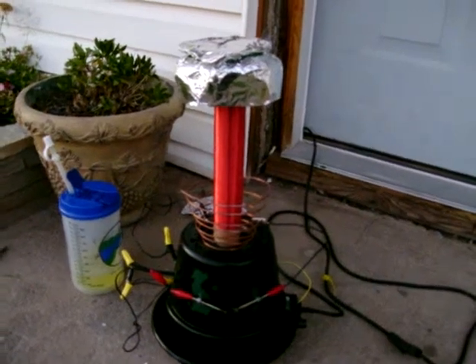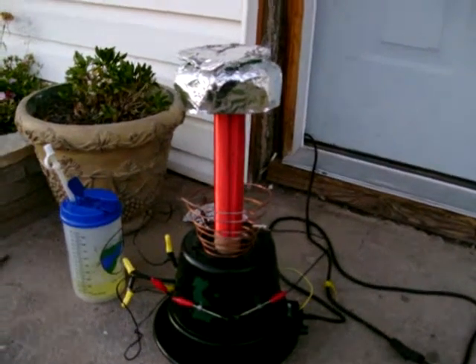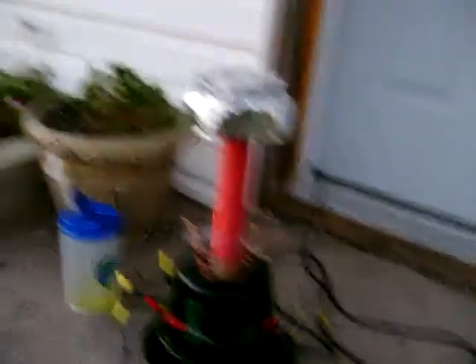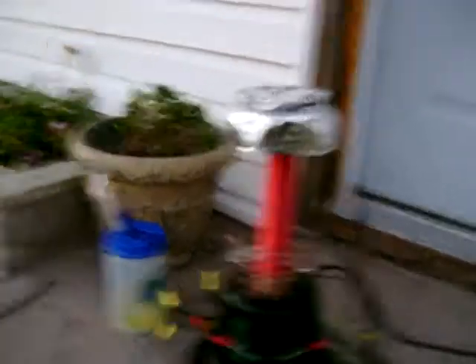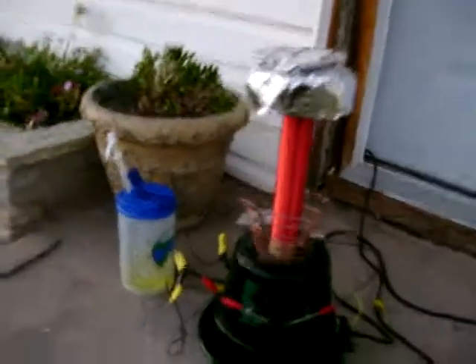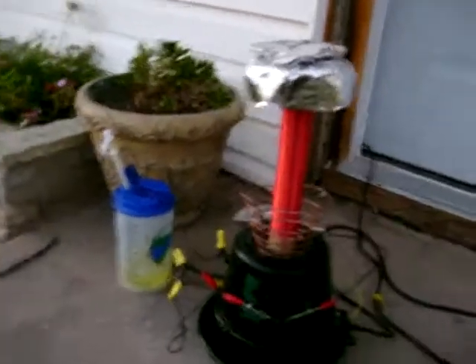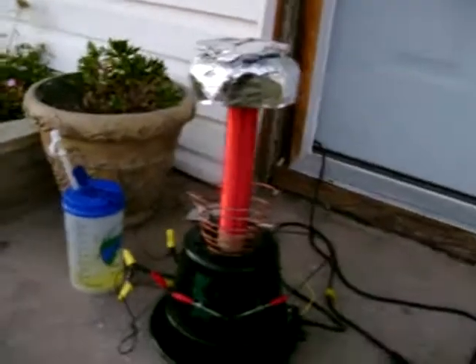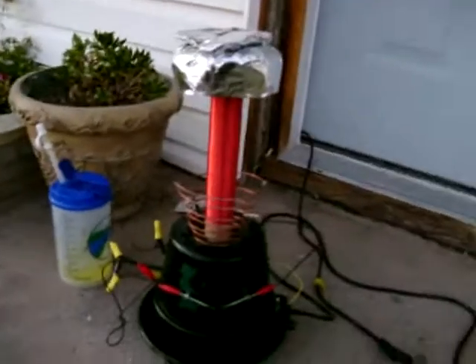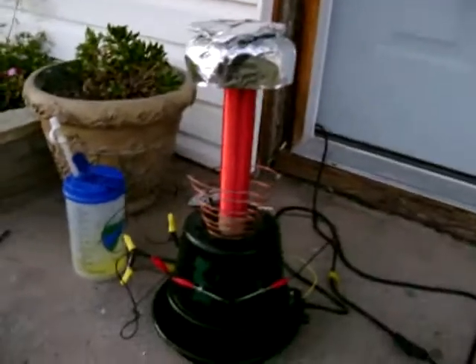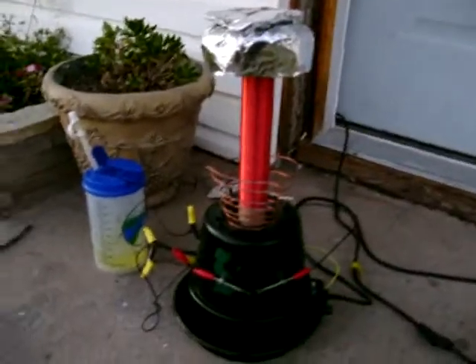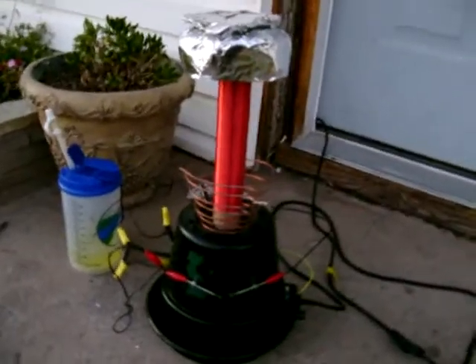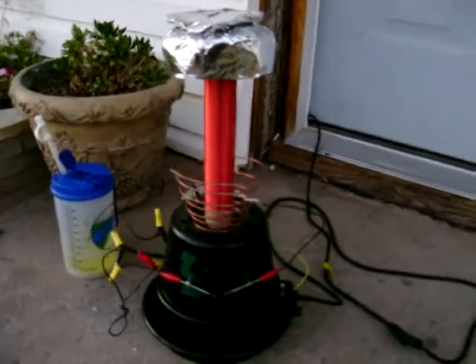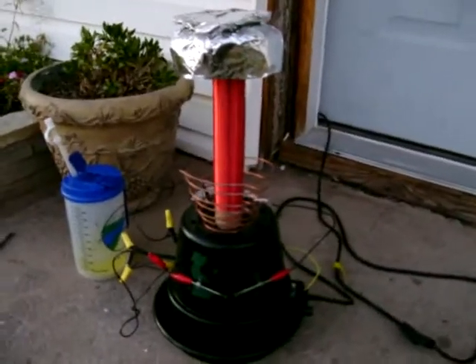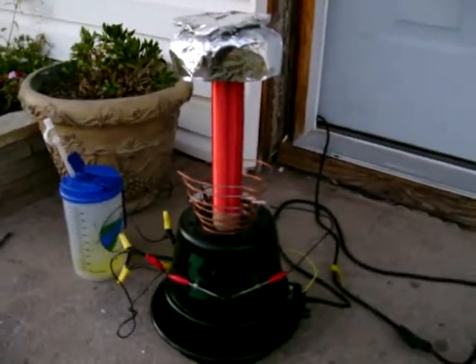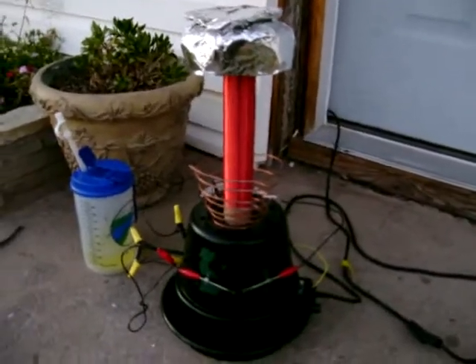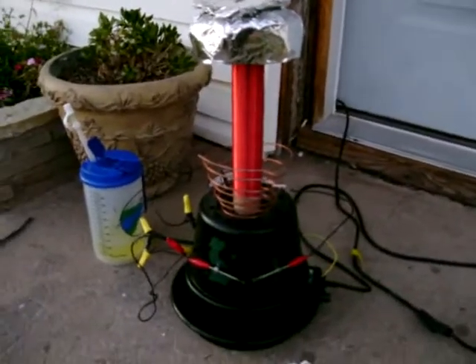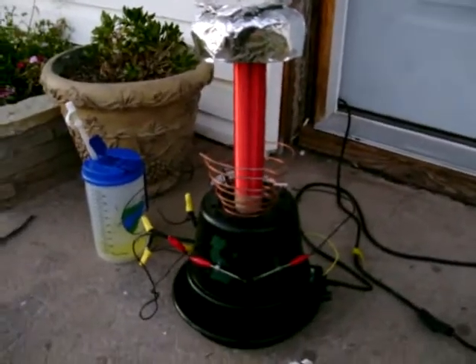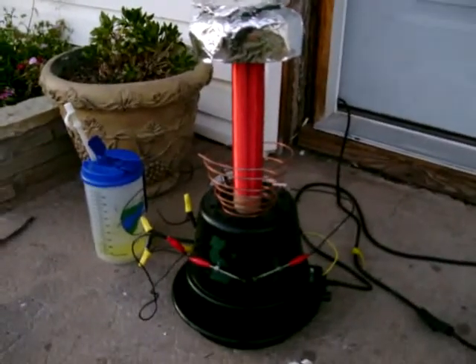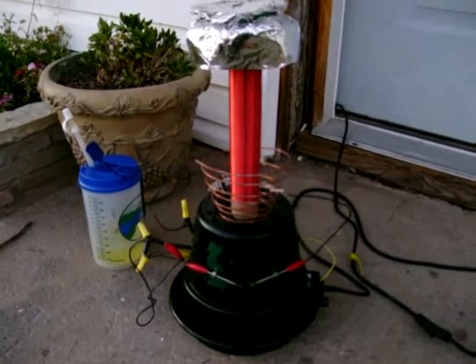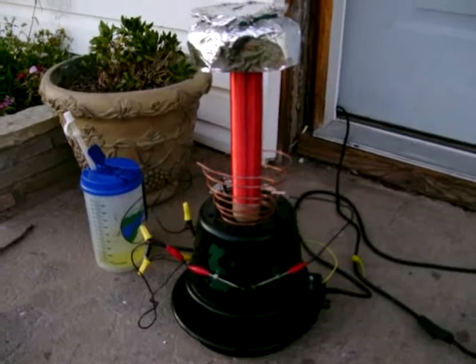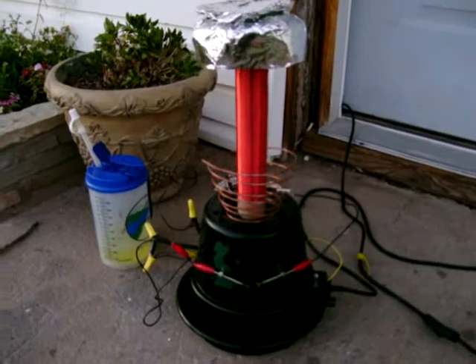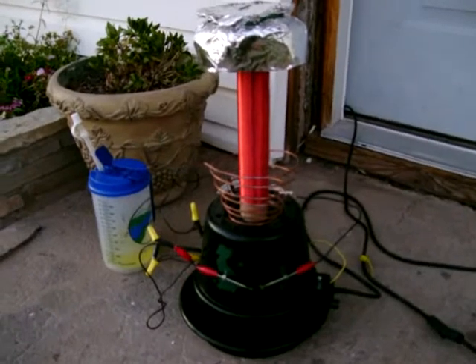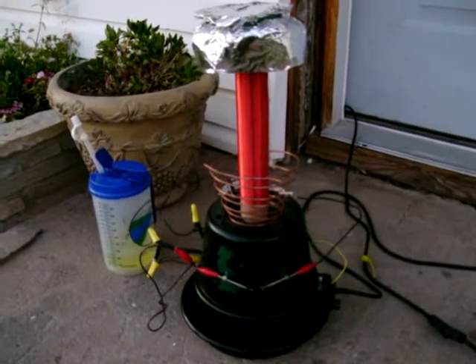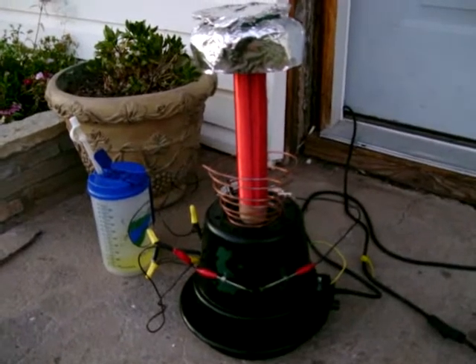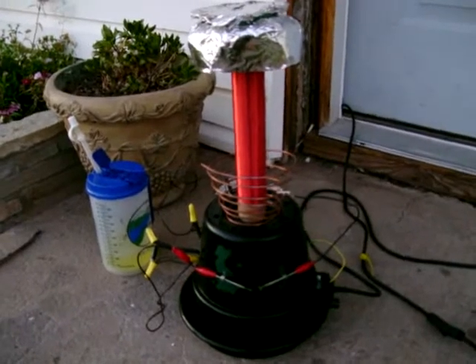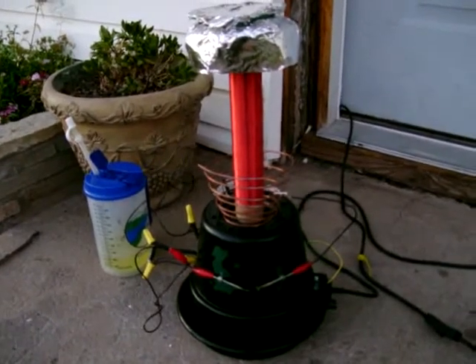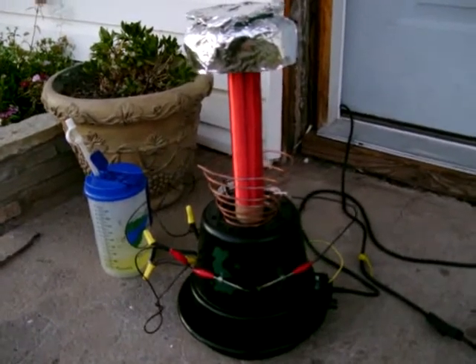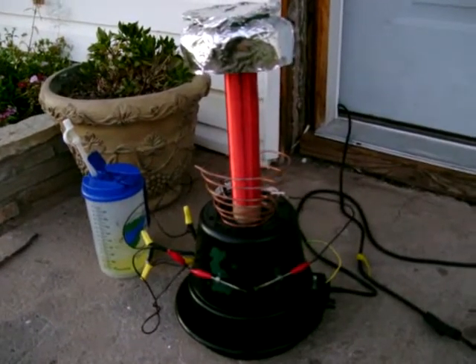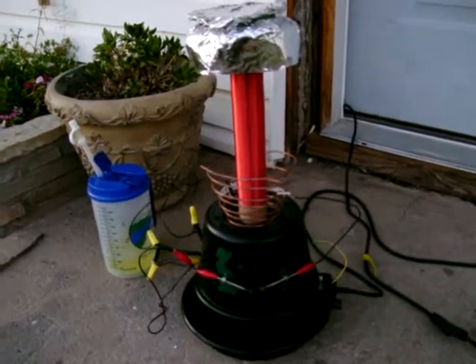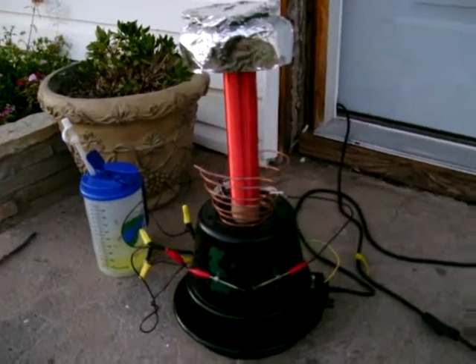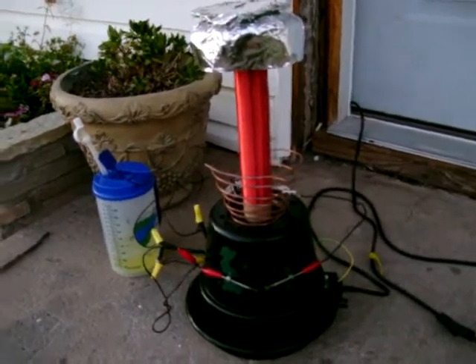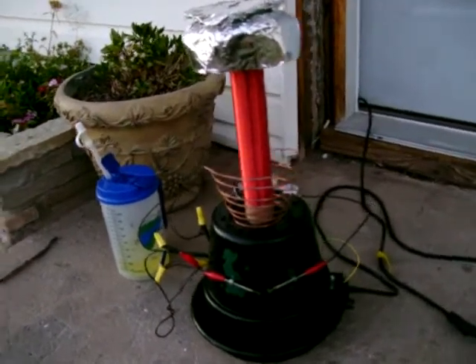Hi, this is James again, and I was just wanting to show you my latest project, my flower pot Tesla coil.